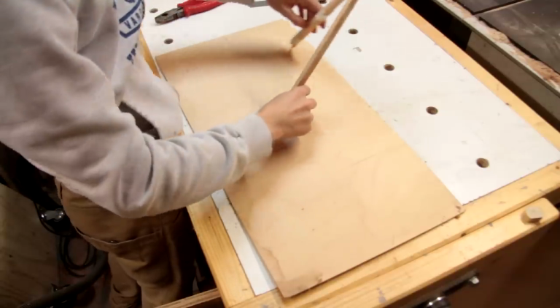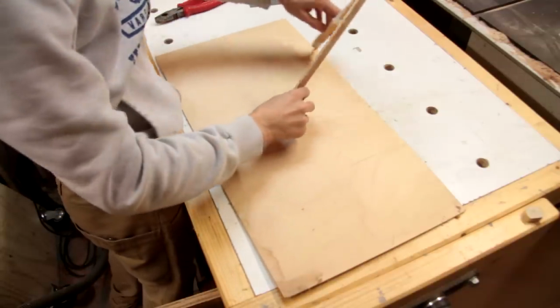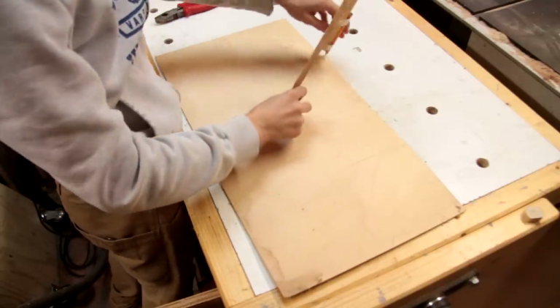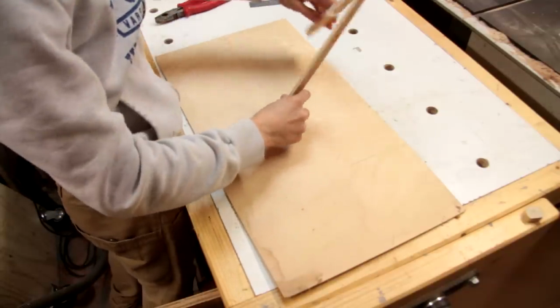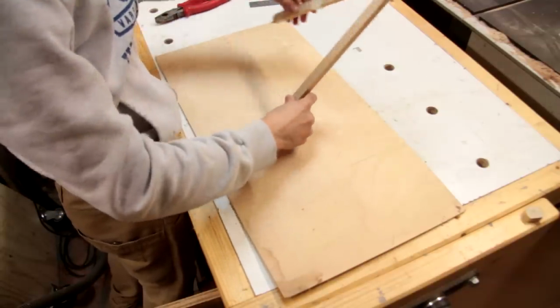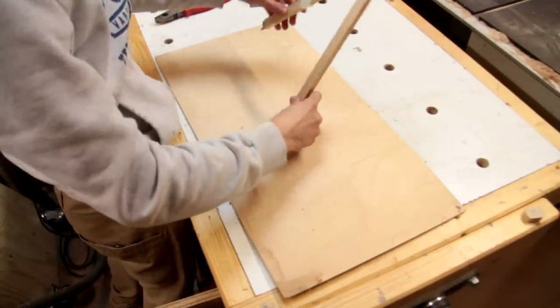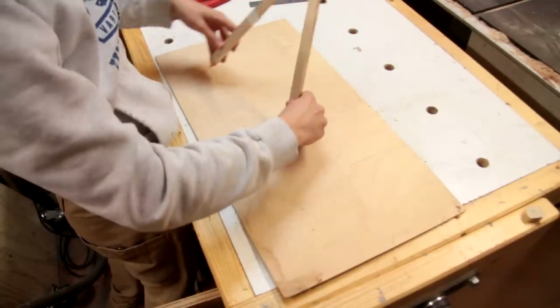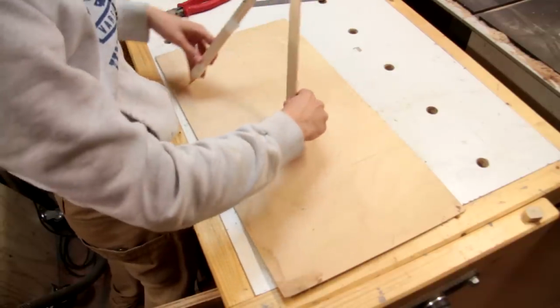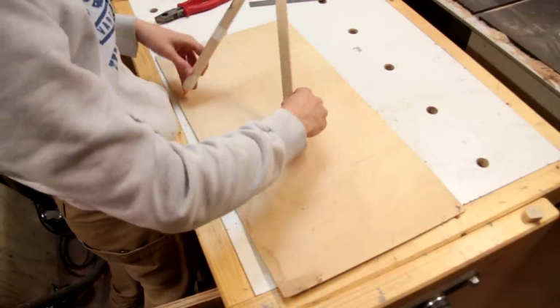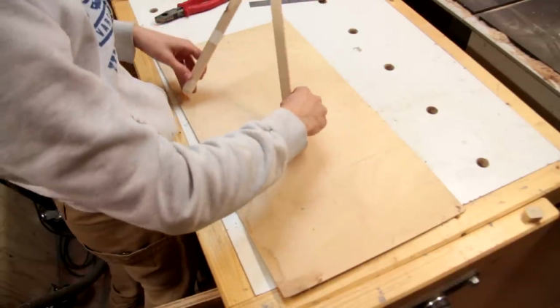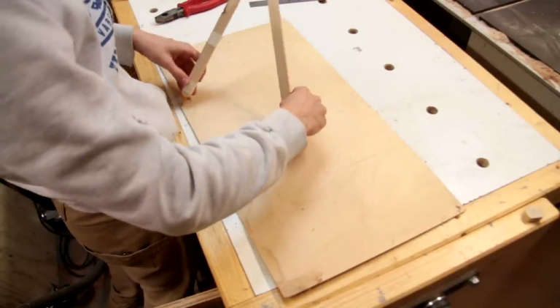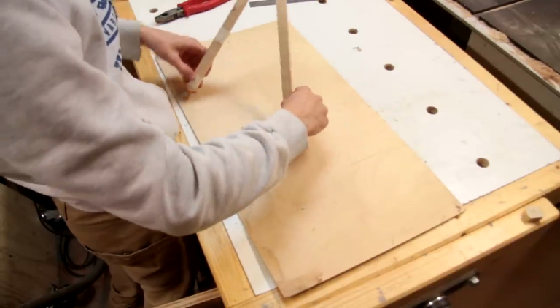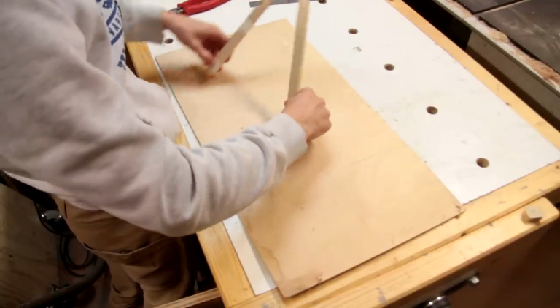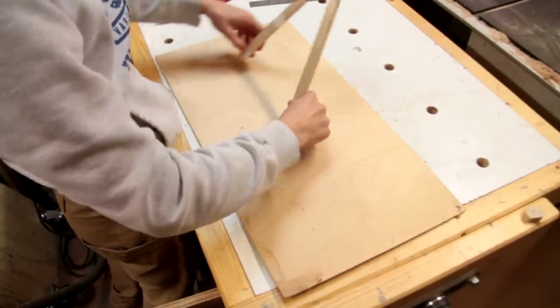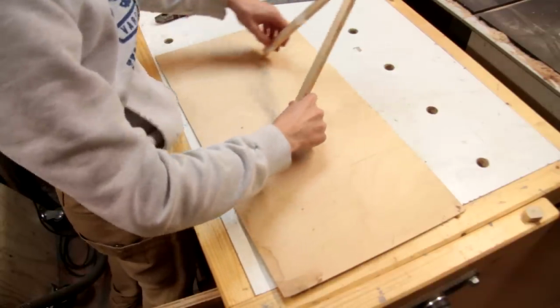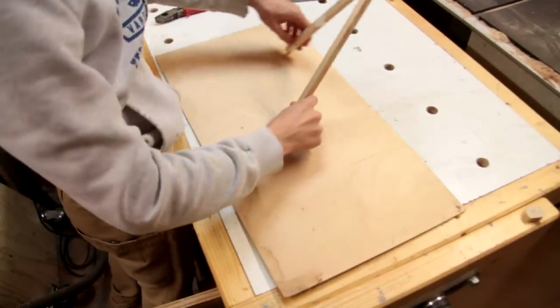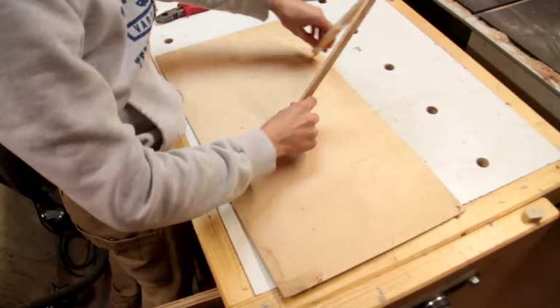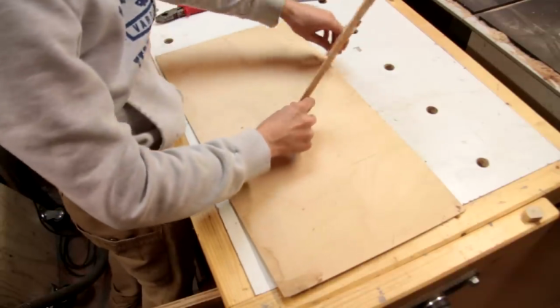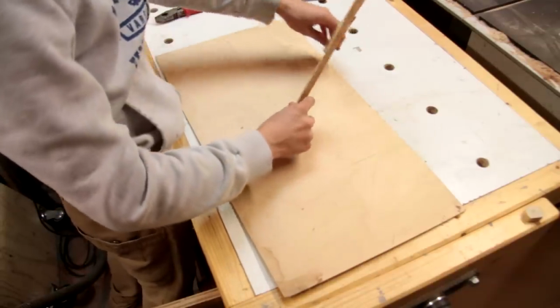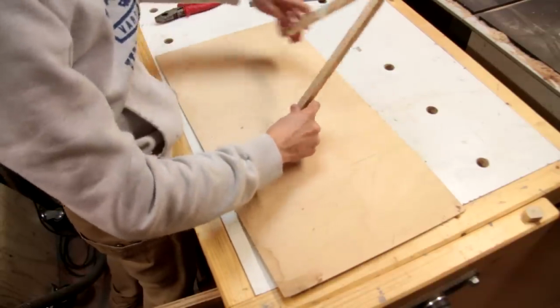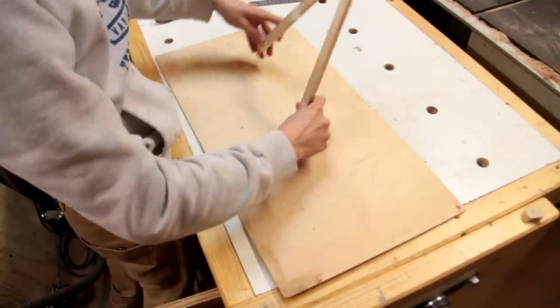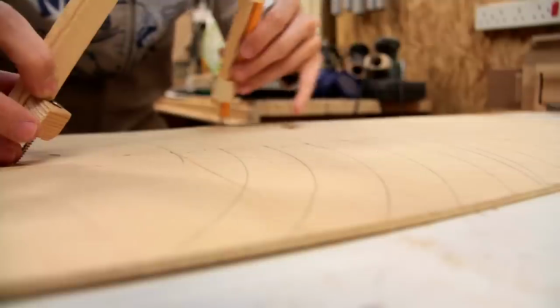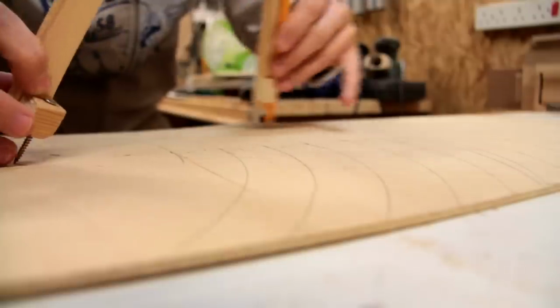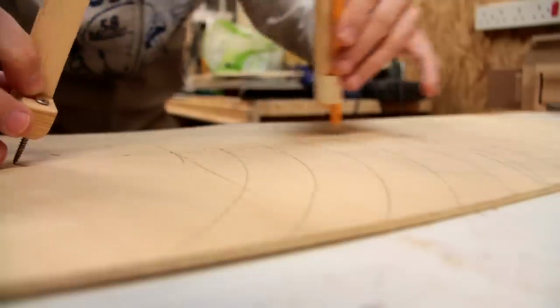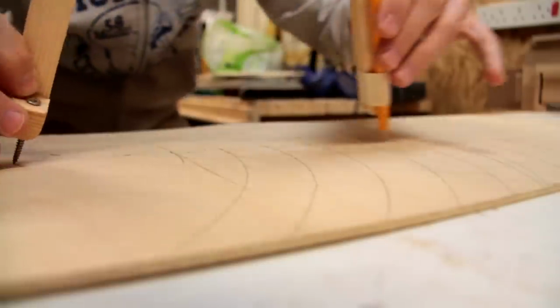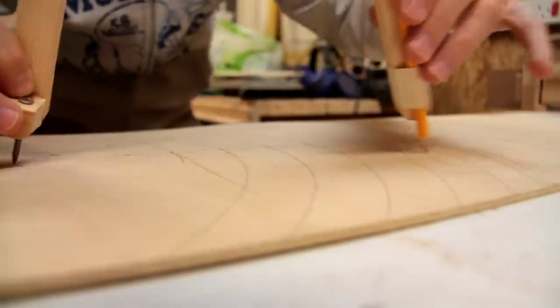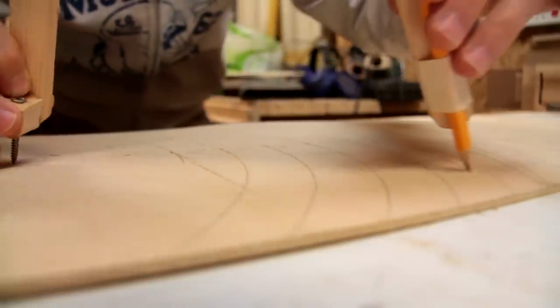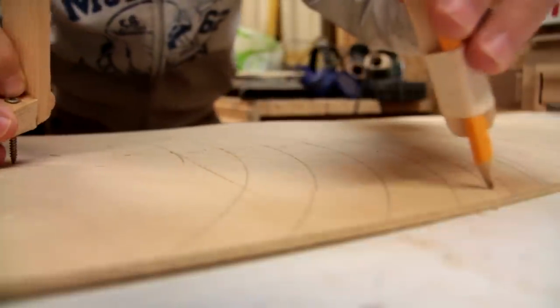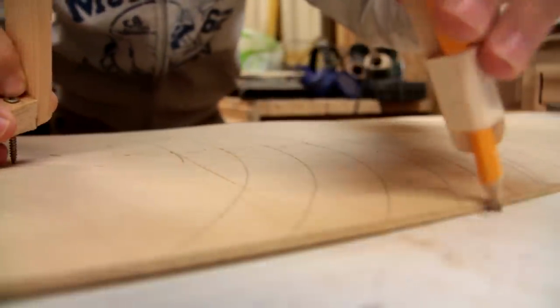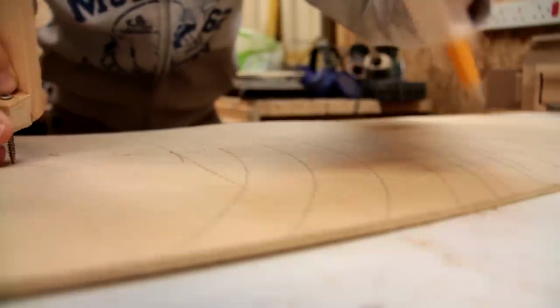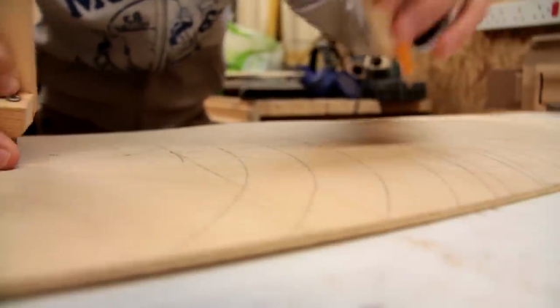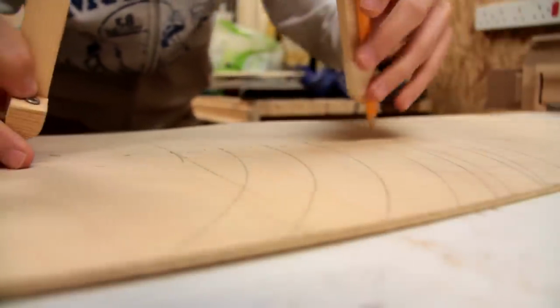We're going to need some rings, which I'm going to make out of some 3mm plywood, so I'm just starting by marking out some arcs for those rings.